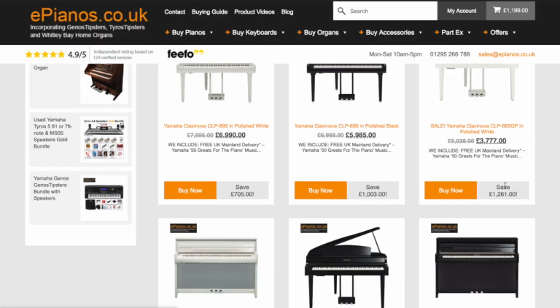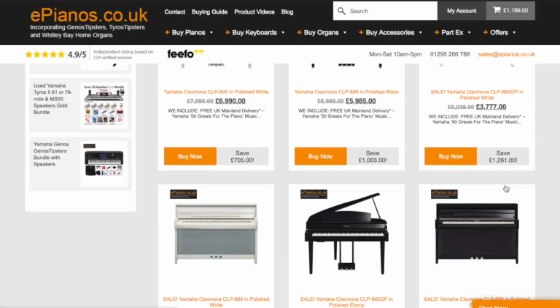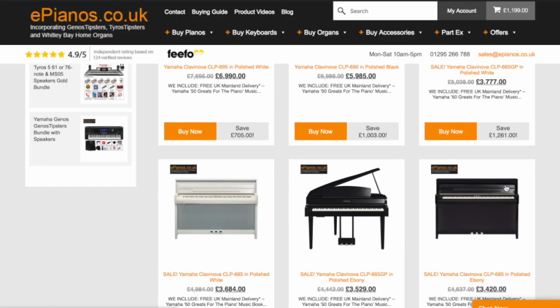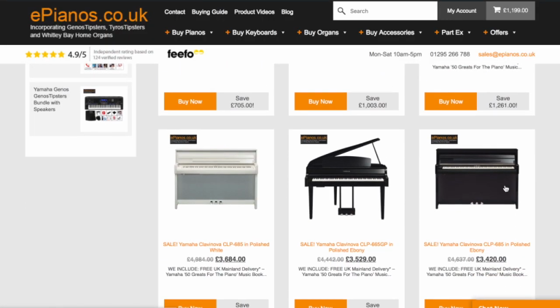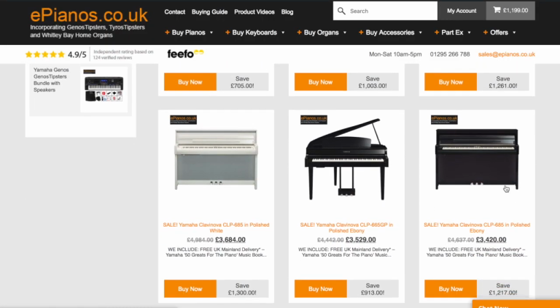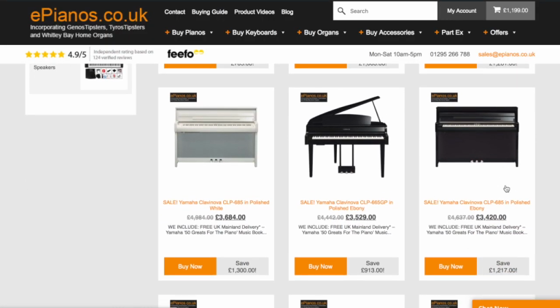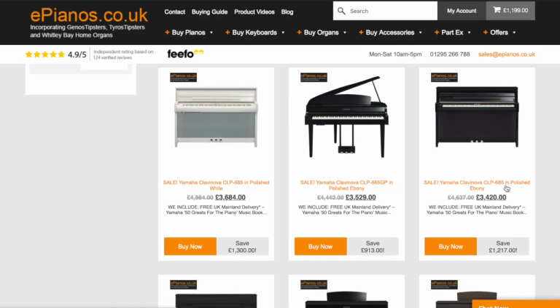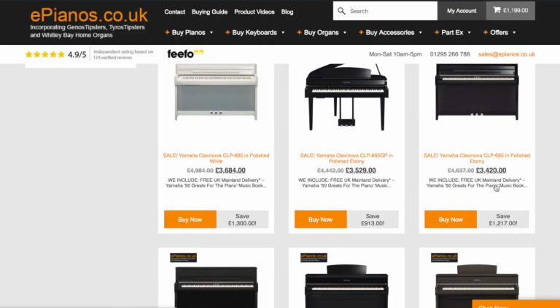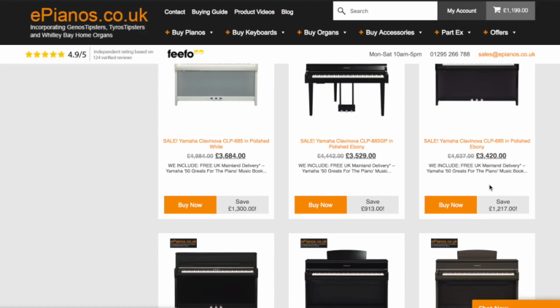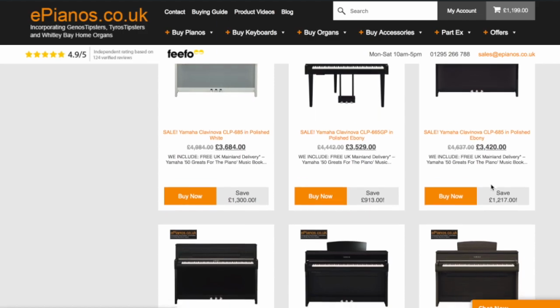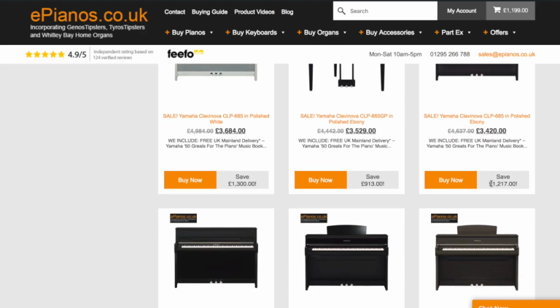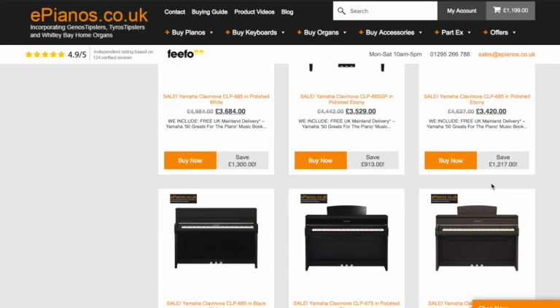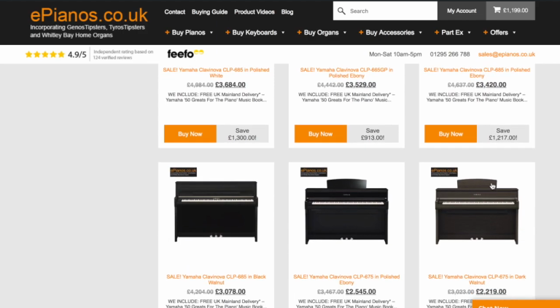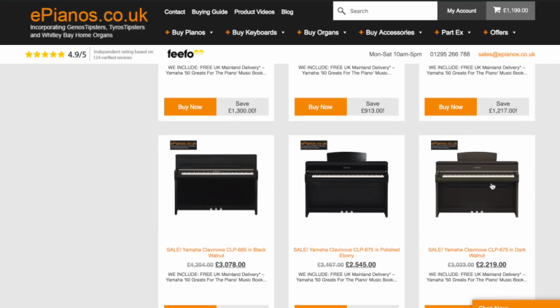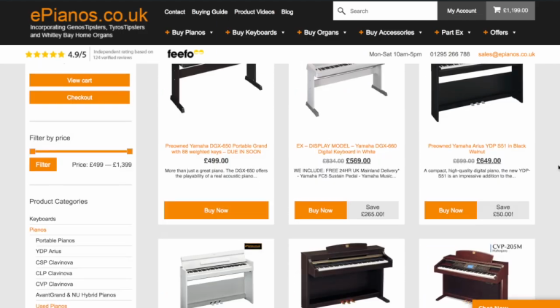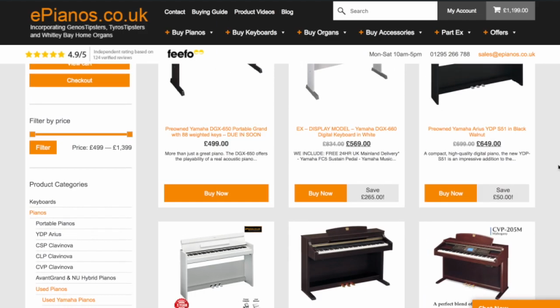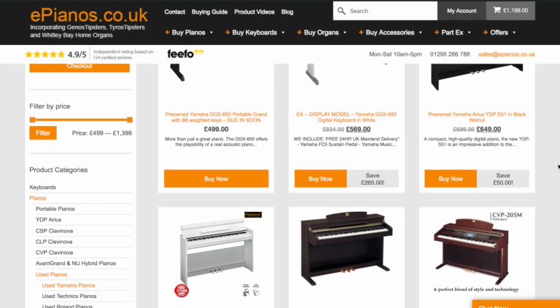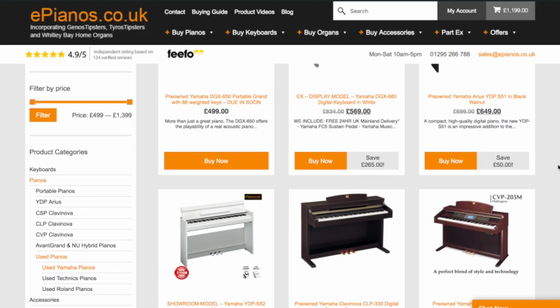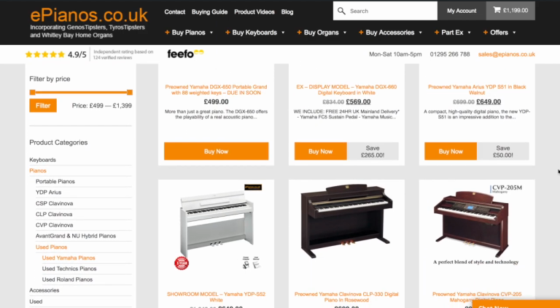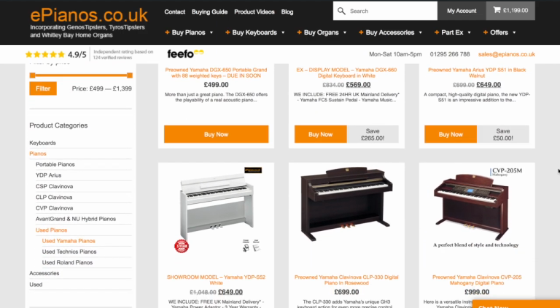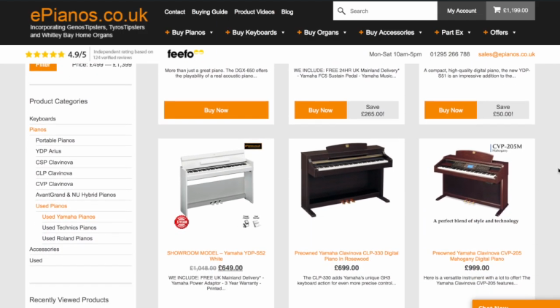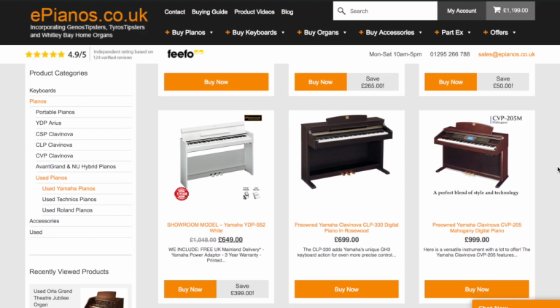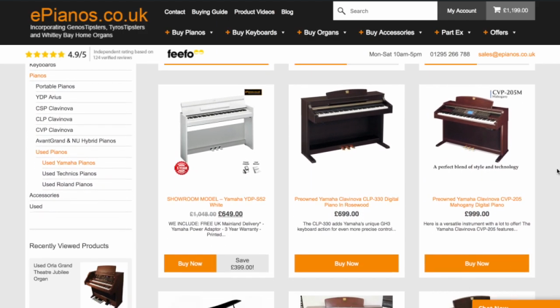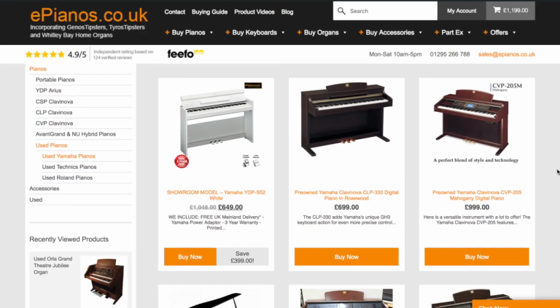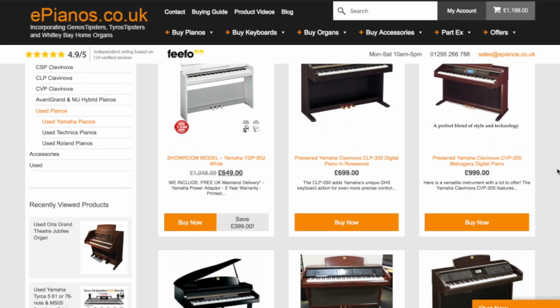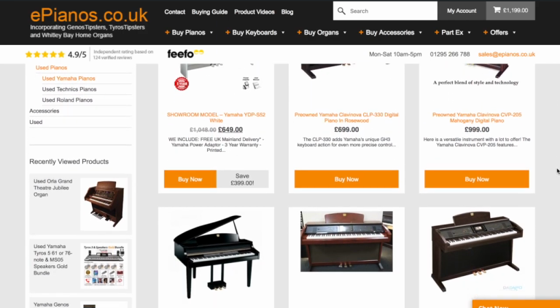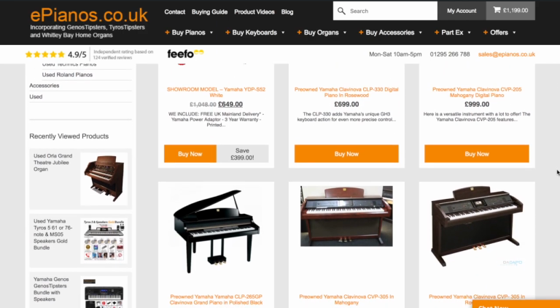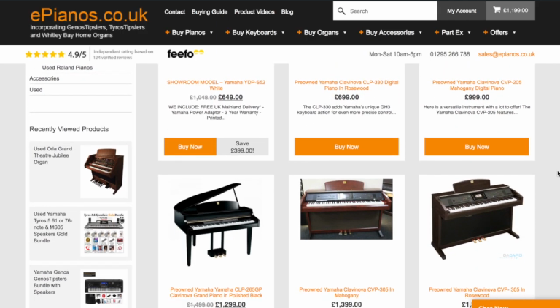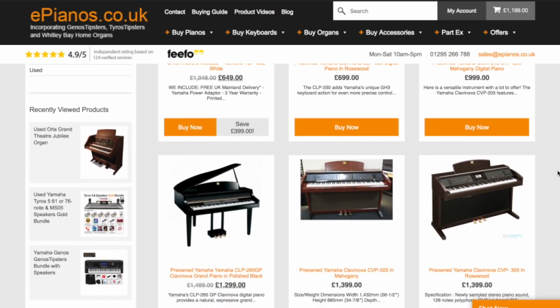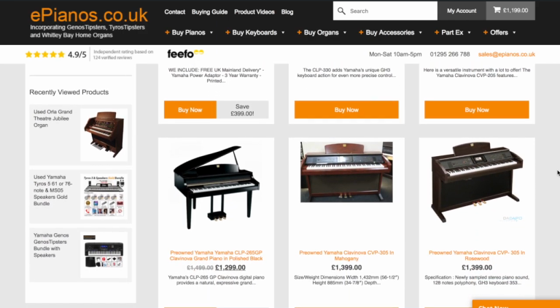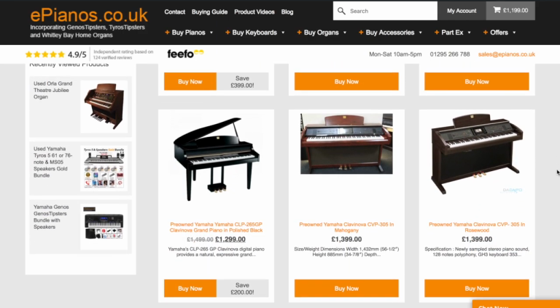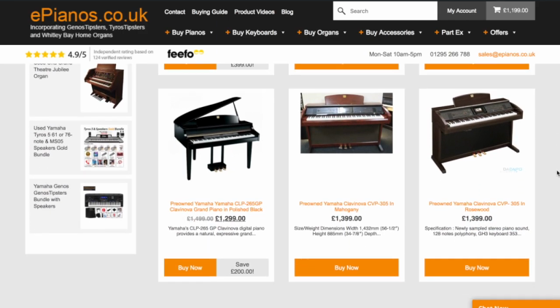Check out the latest offers and deals on digital pianos and keyboards, and have a look at our huge selection of pre-owned instruments as well.